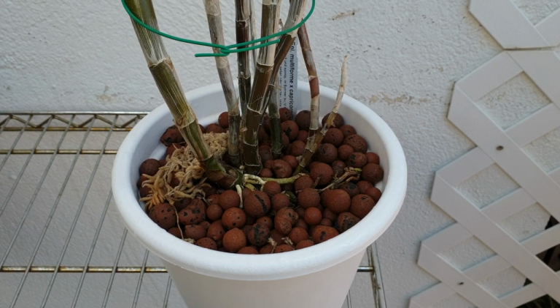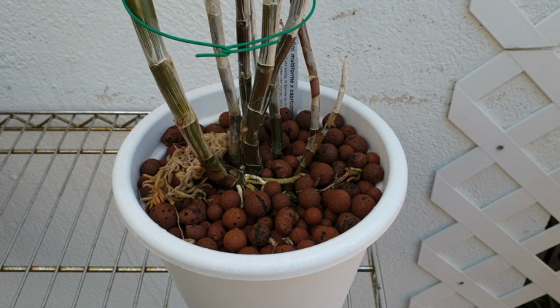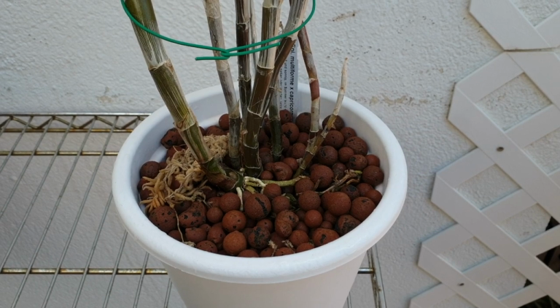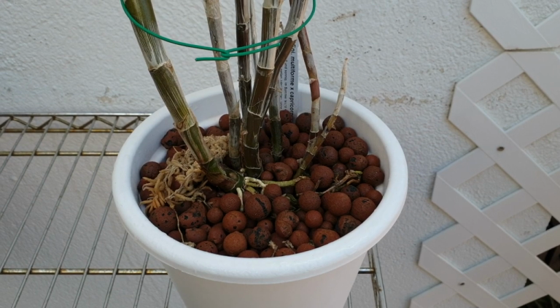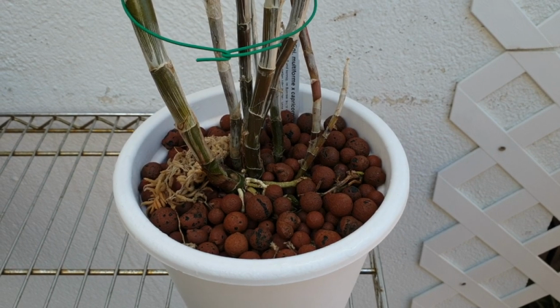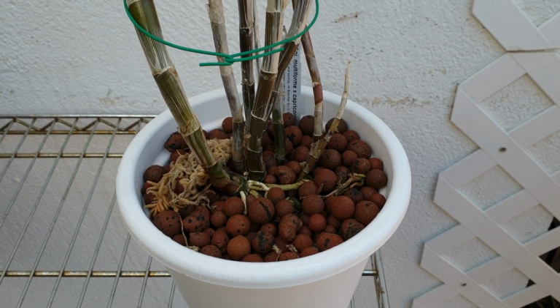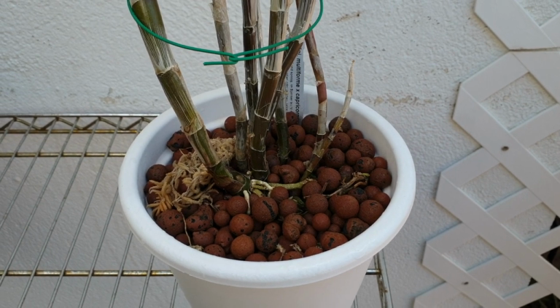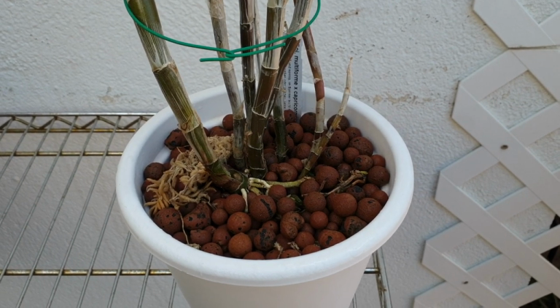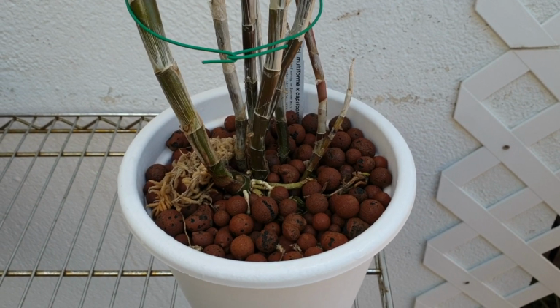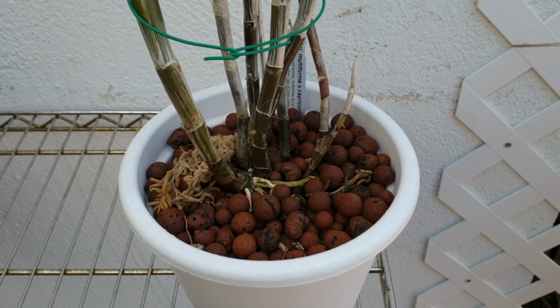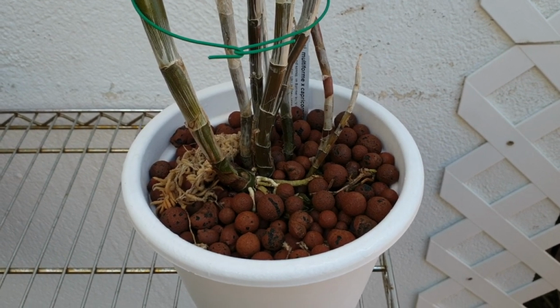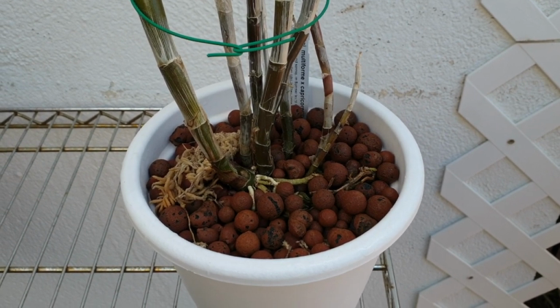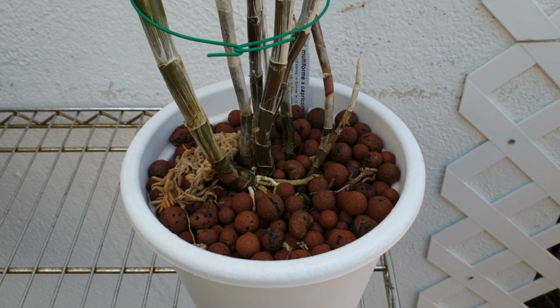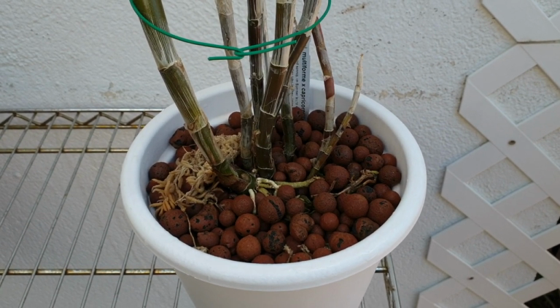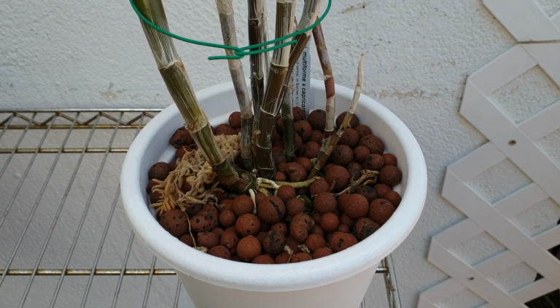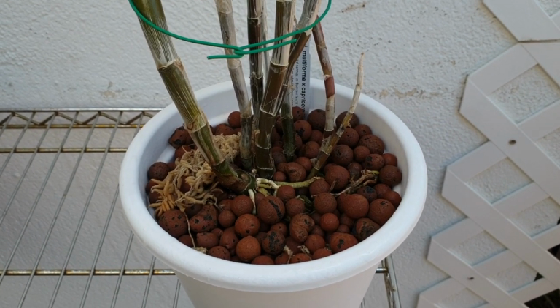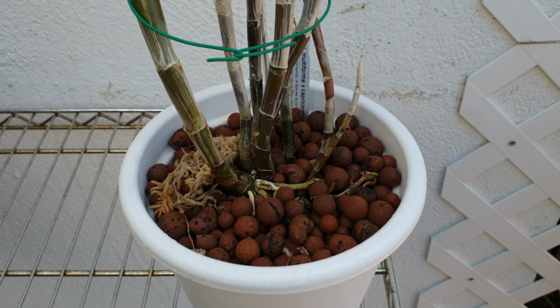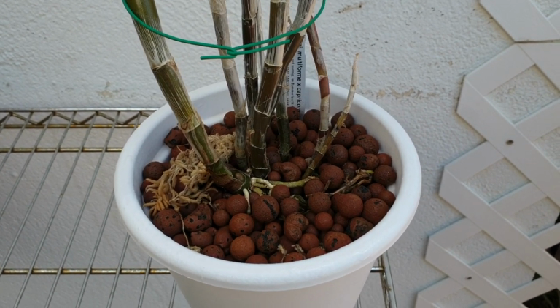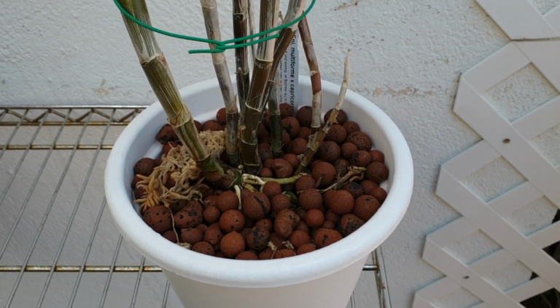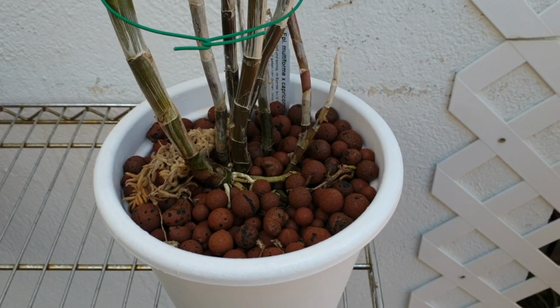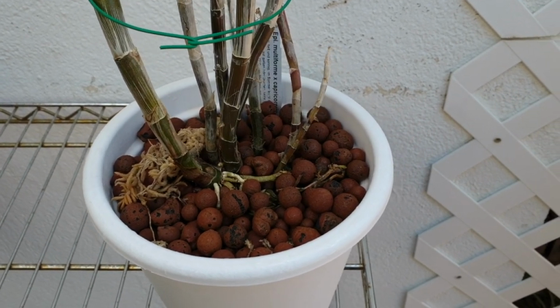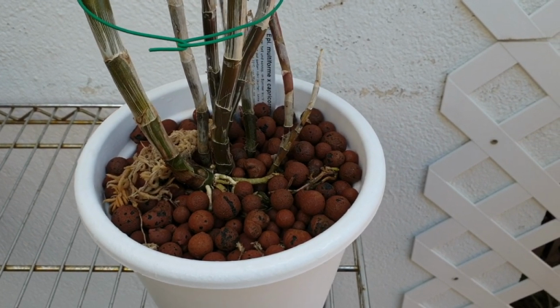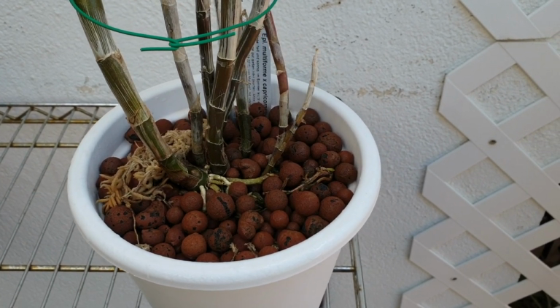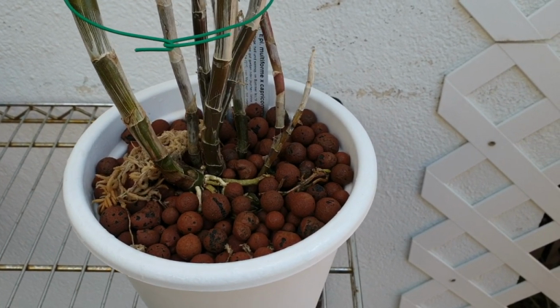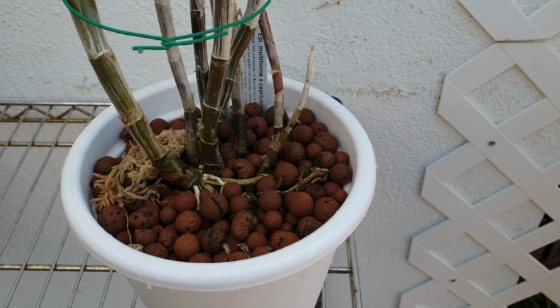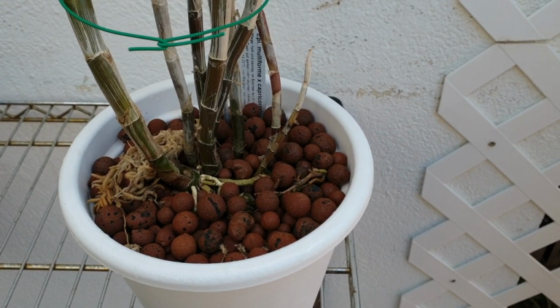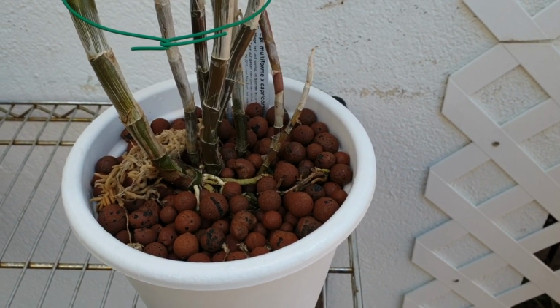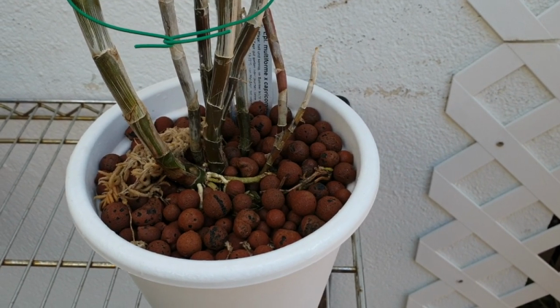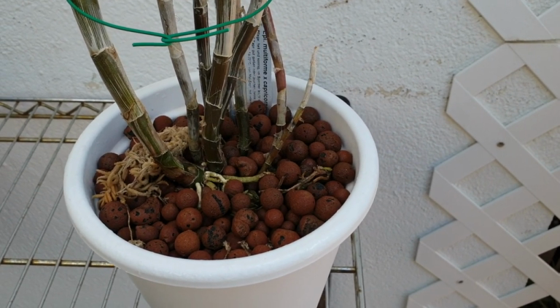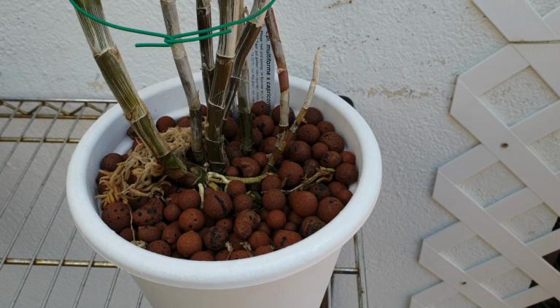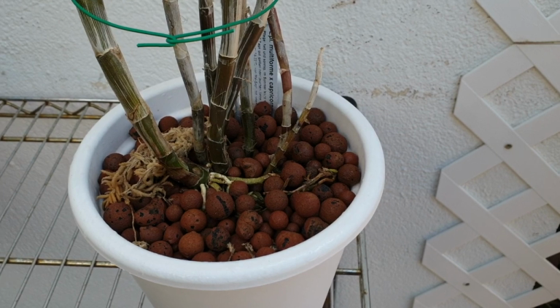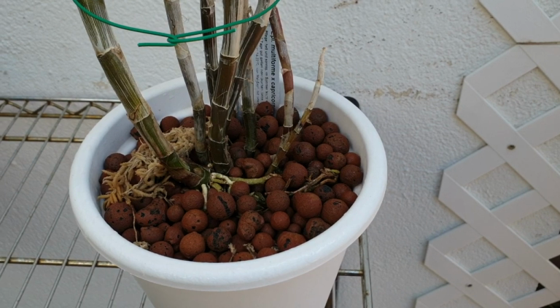Welcome, everybody, to the fourth installment of Bits and Bobs and Surprises.